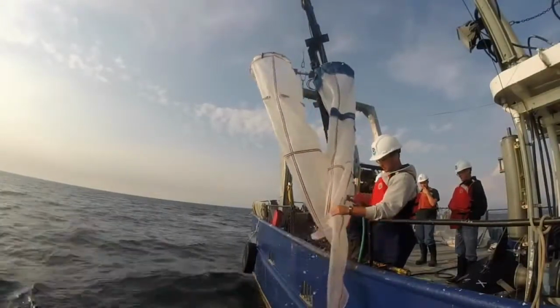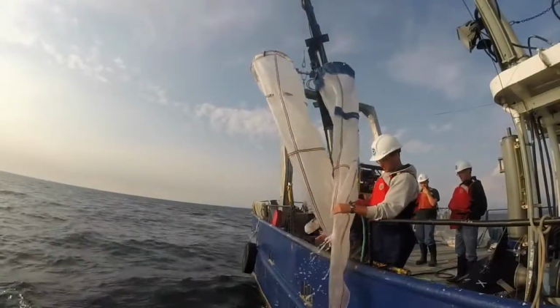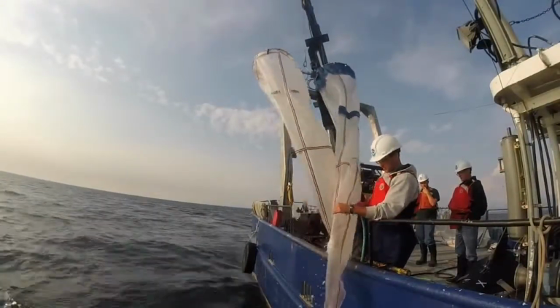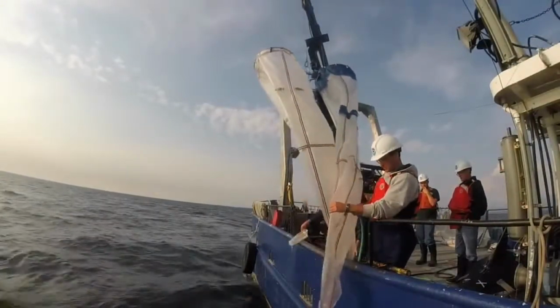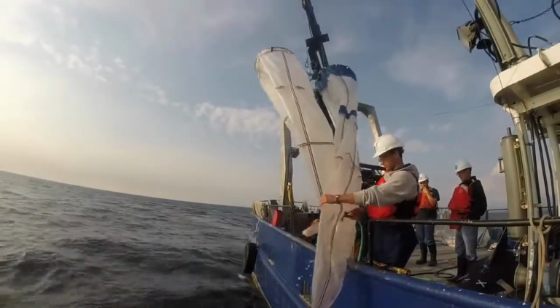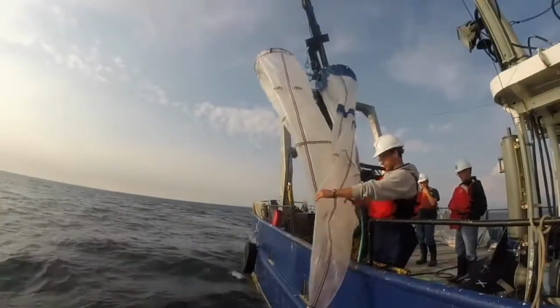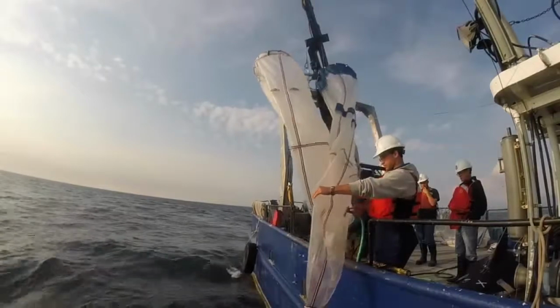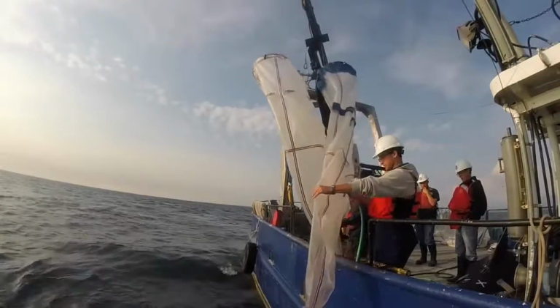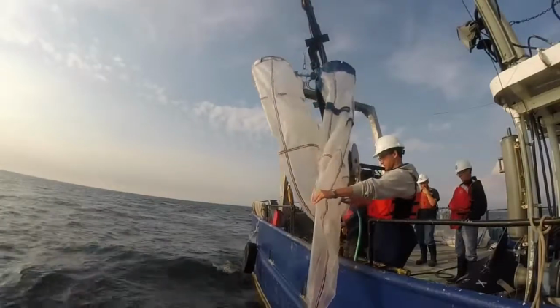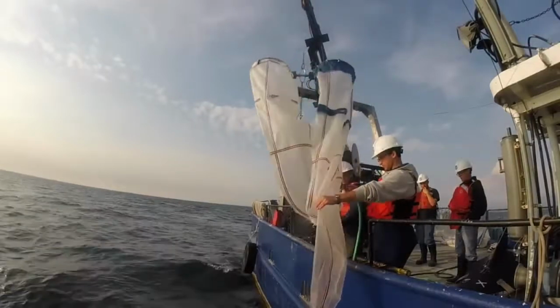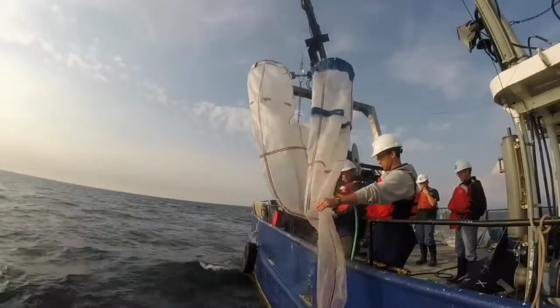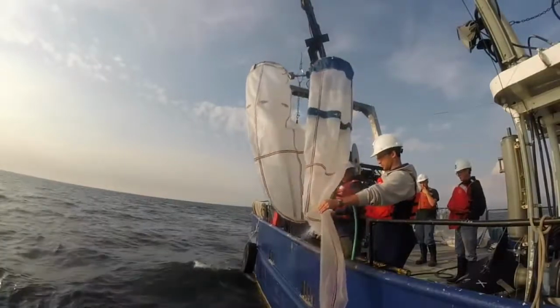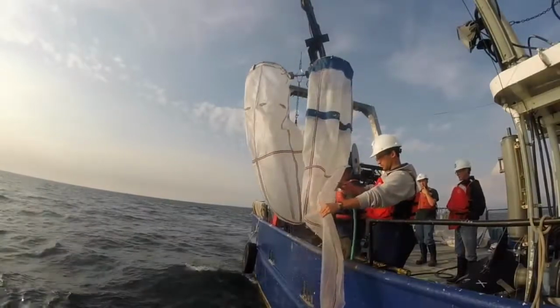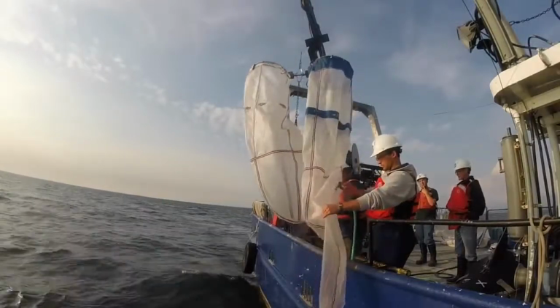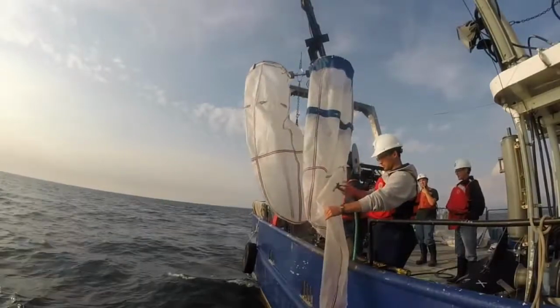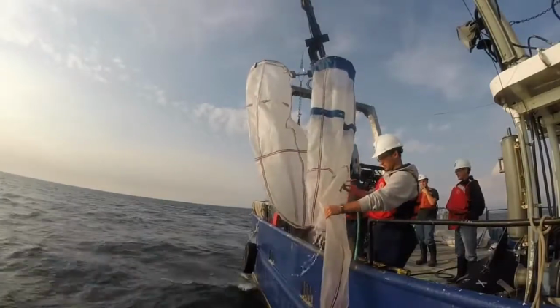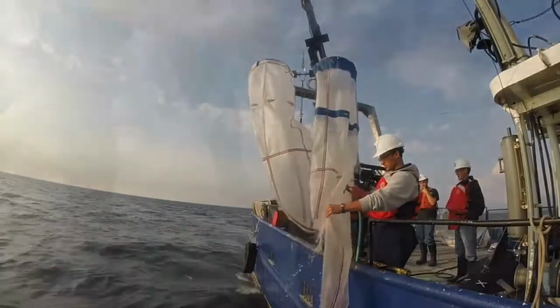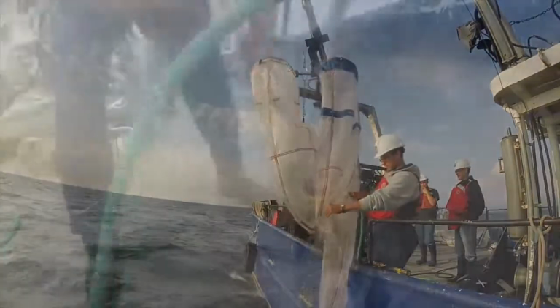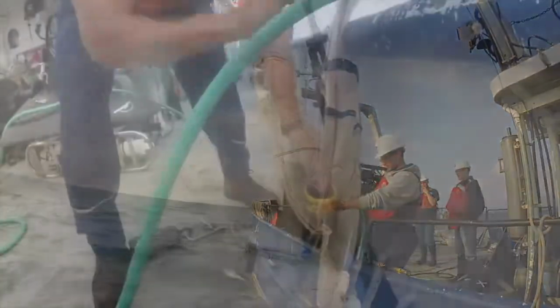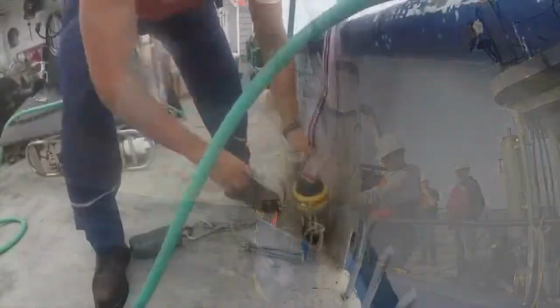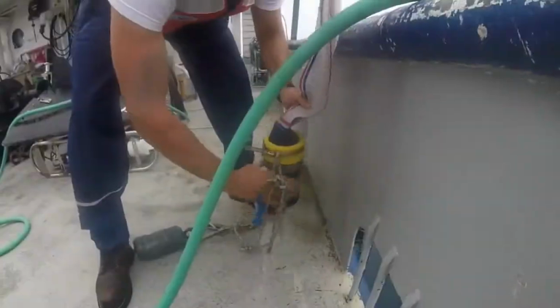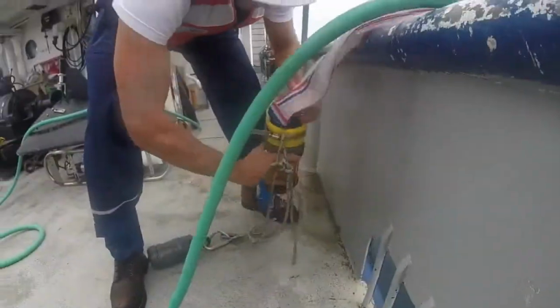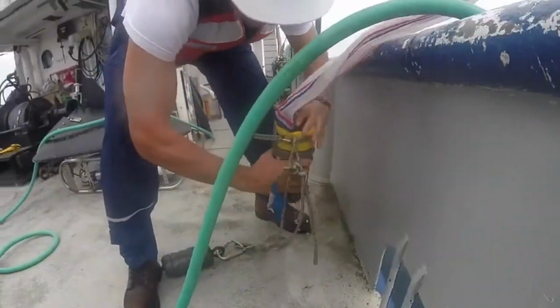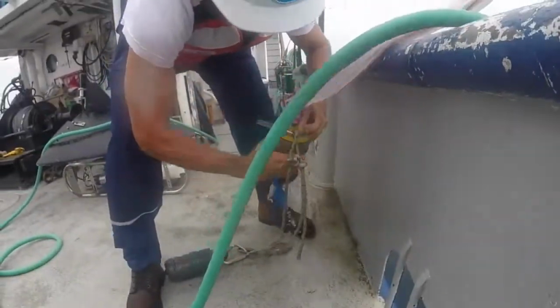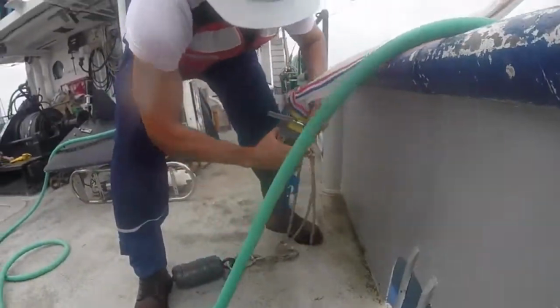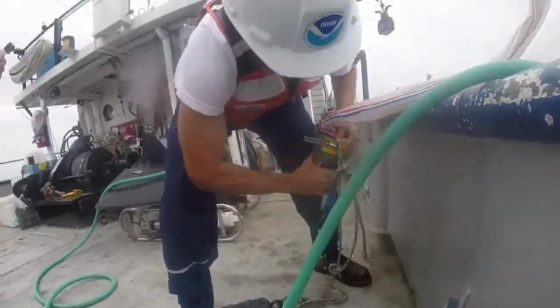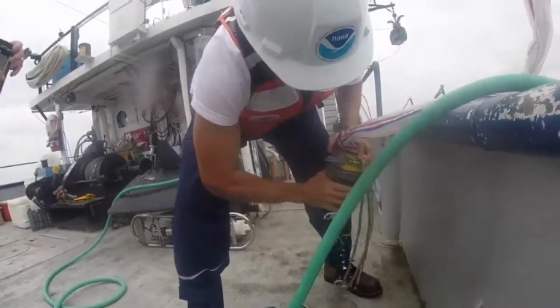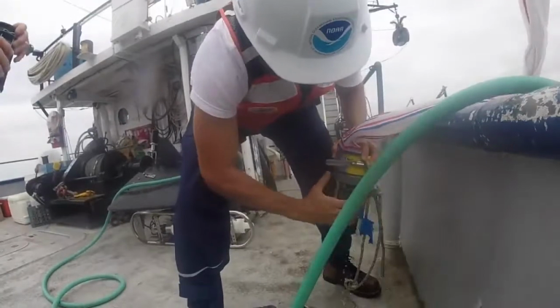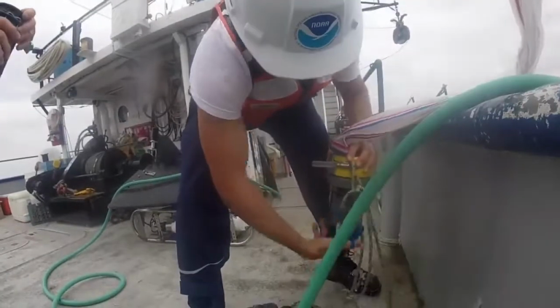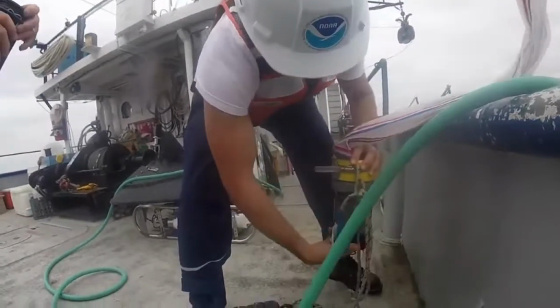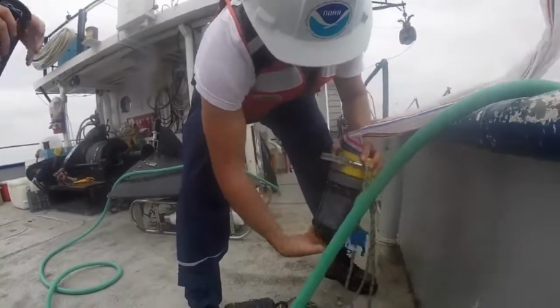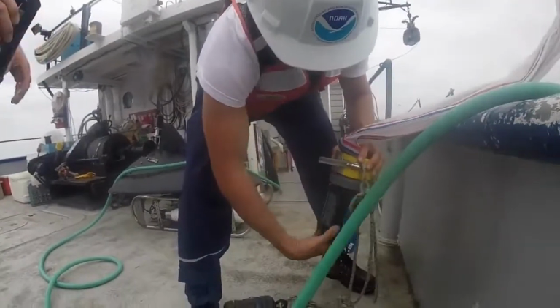Once the net is at the surface, researchers hose down the nets with water to flush all of the plankton into a tiny bucket at the base of the net, called a cotton.